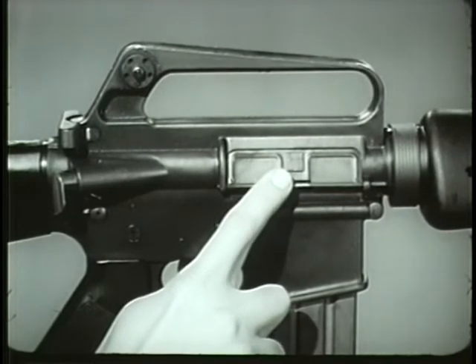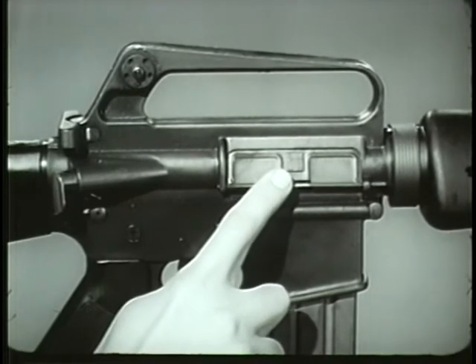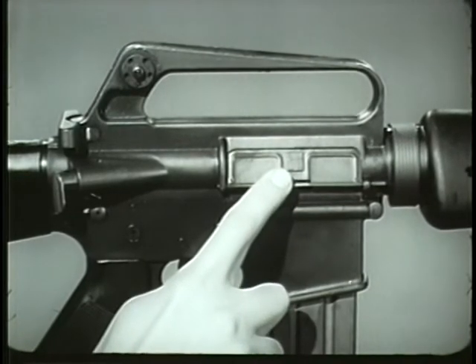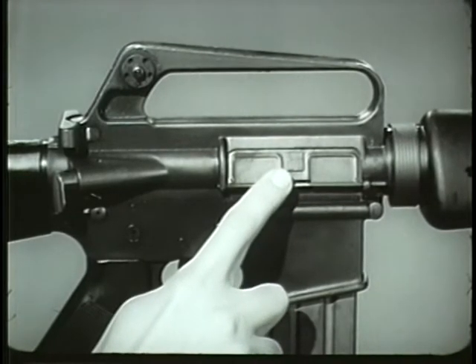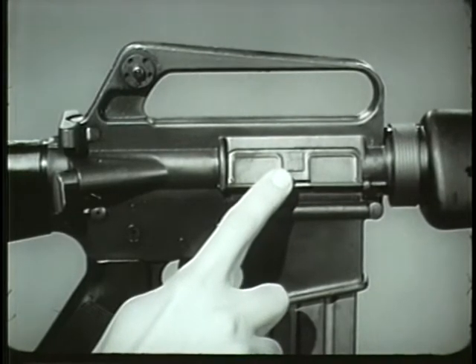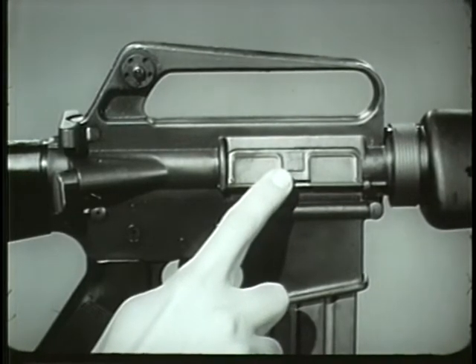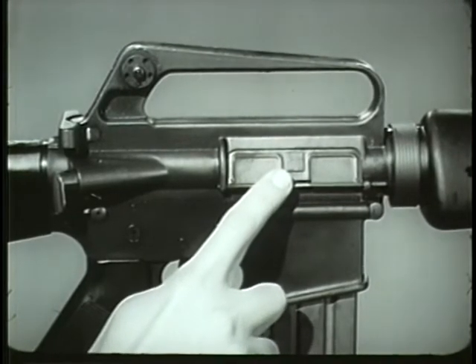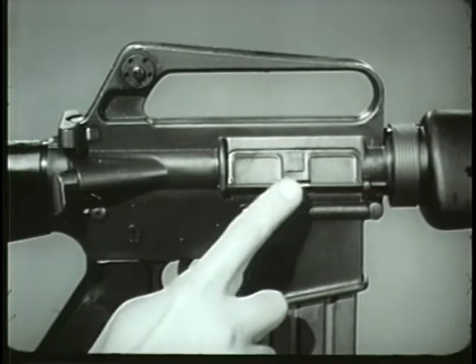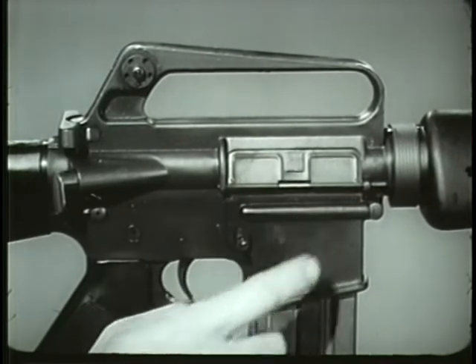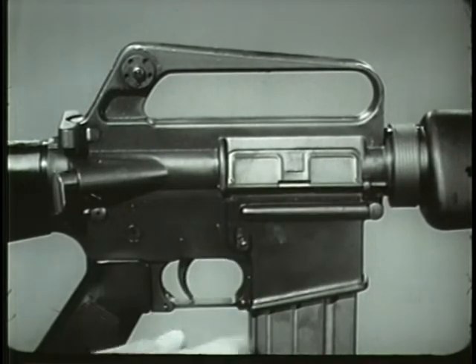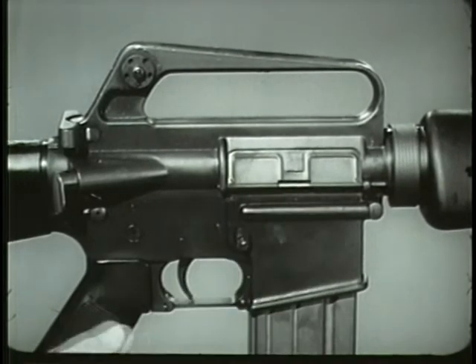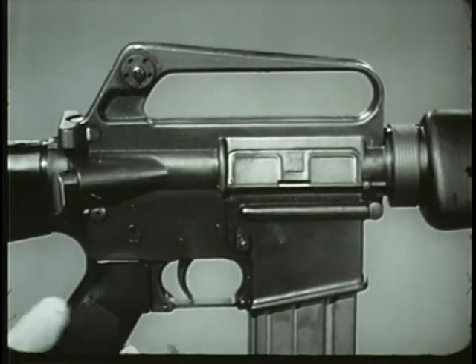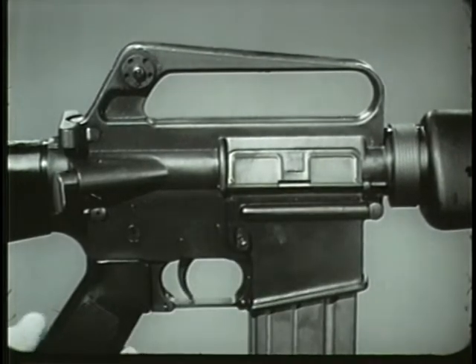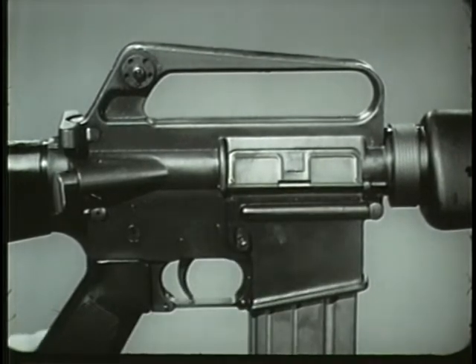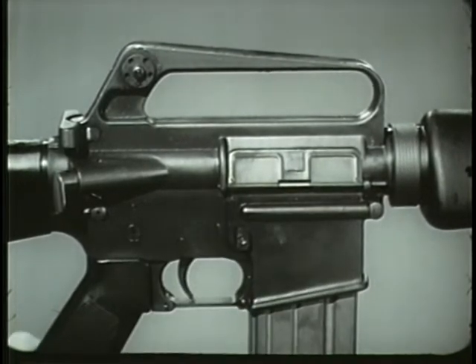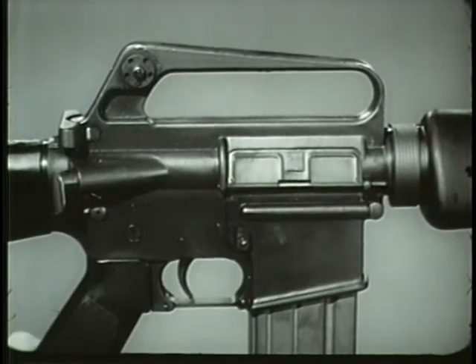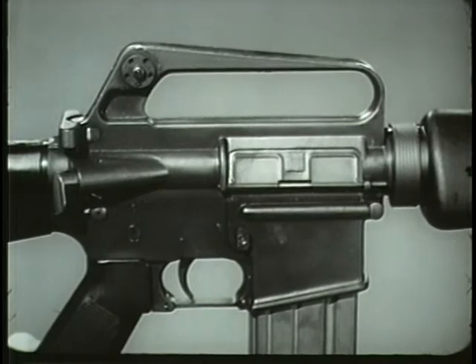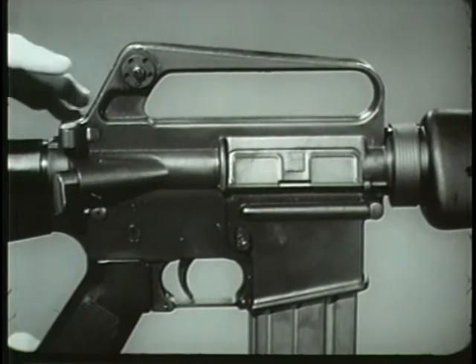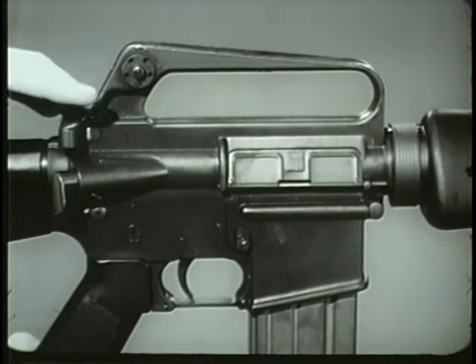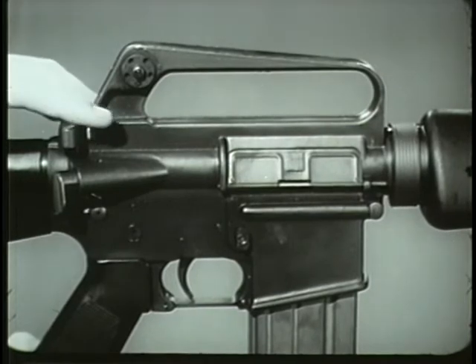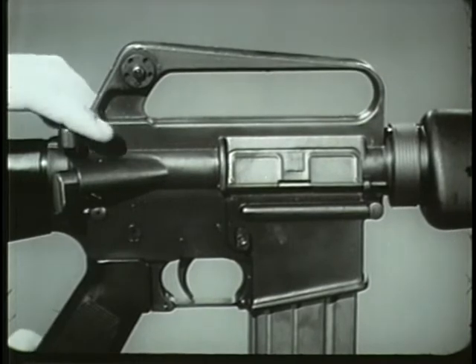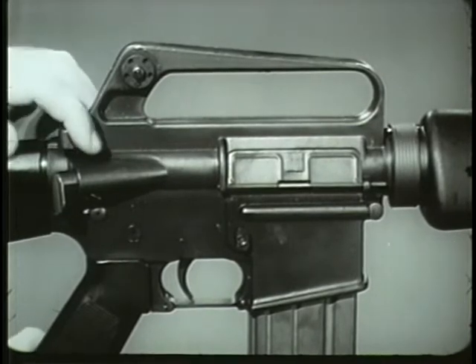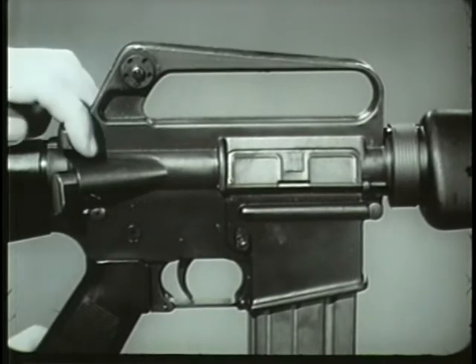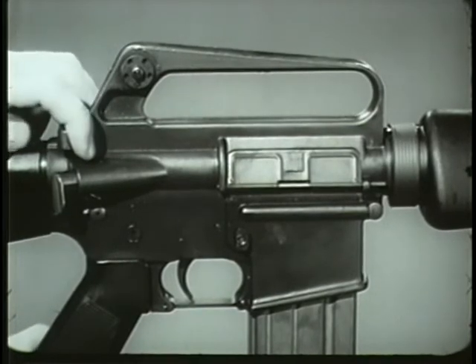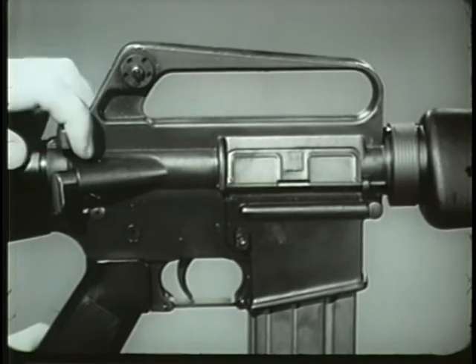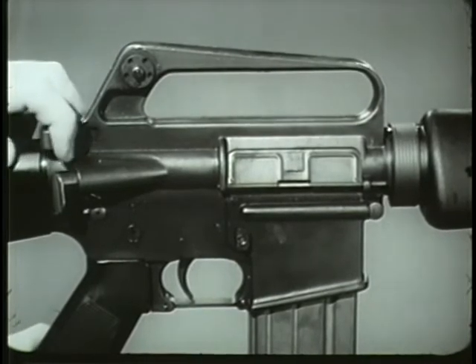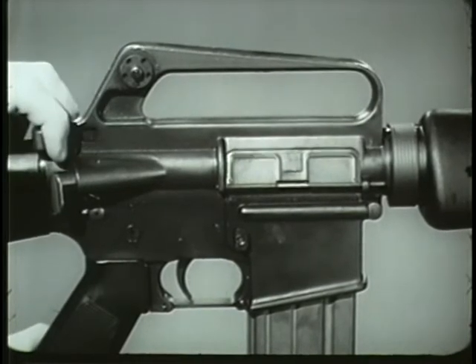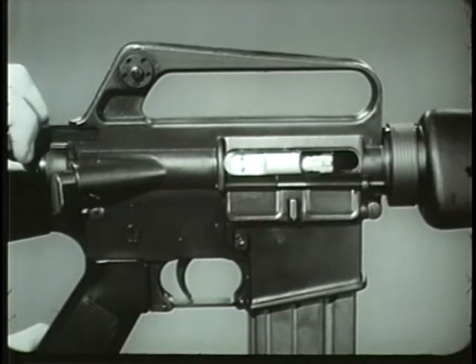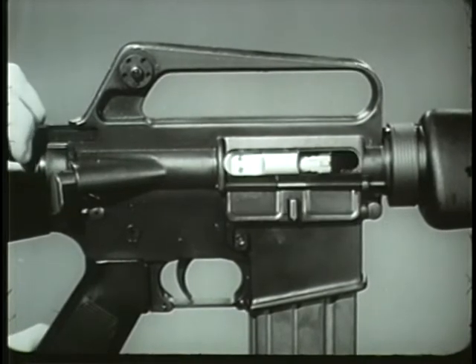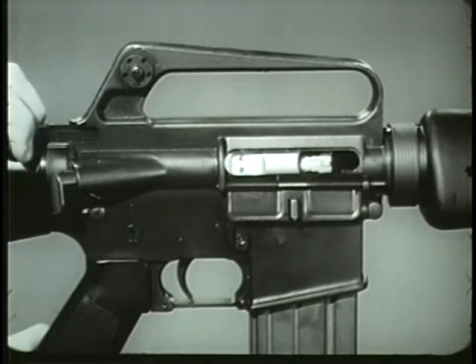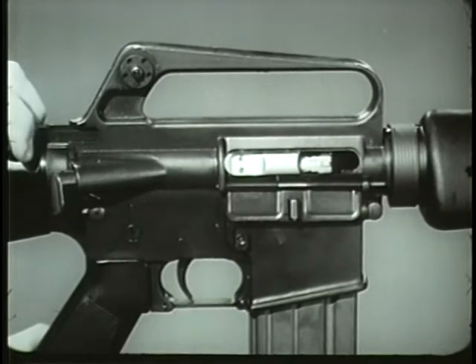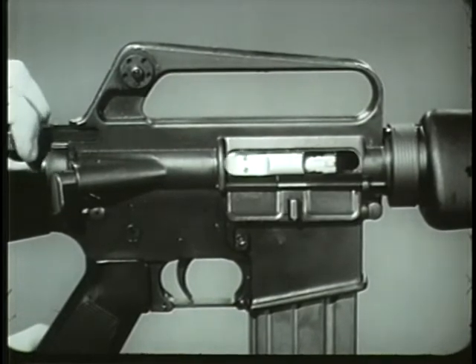The ejection port has a hinged dust cover to prevent foreign matter from entering the chamber through the ejection port. When the weapon is cocked or fired, the dust cover opens automatically for ejection of spent cartridge cases.